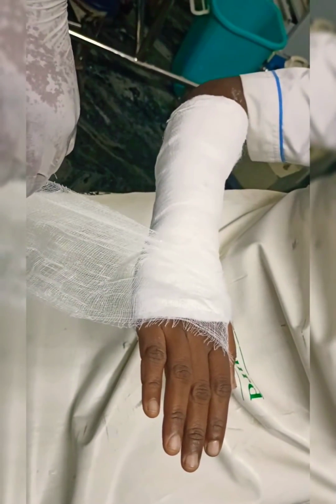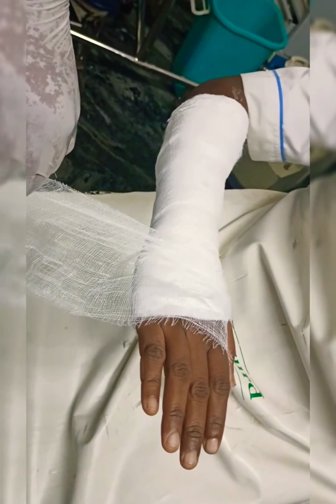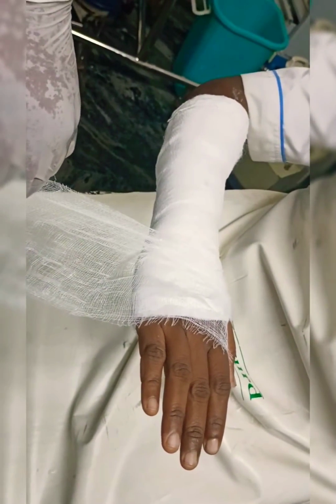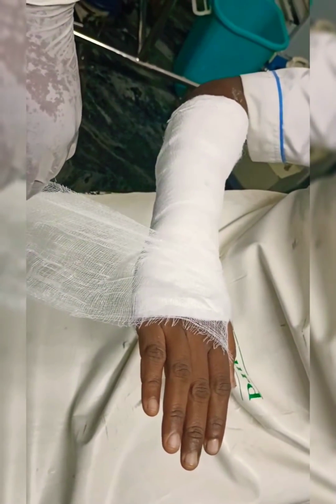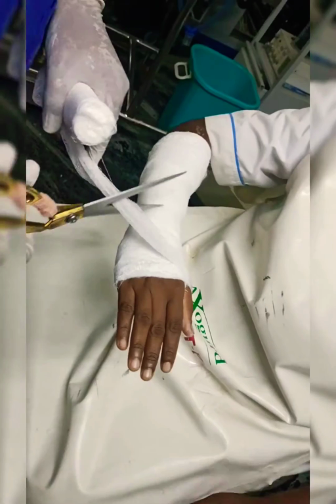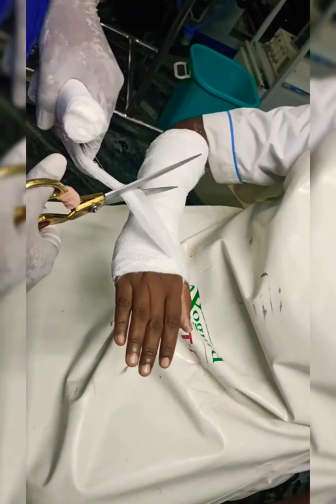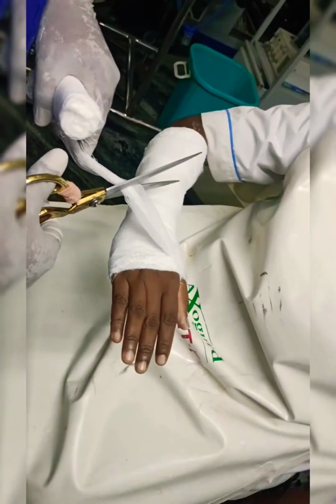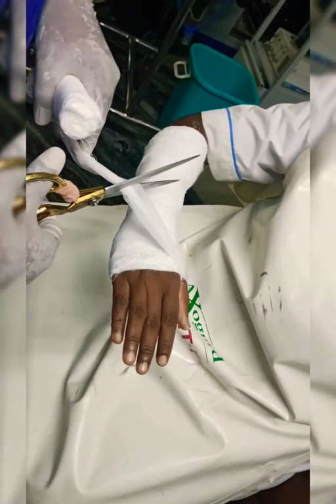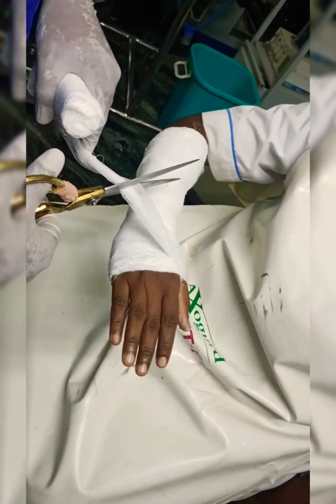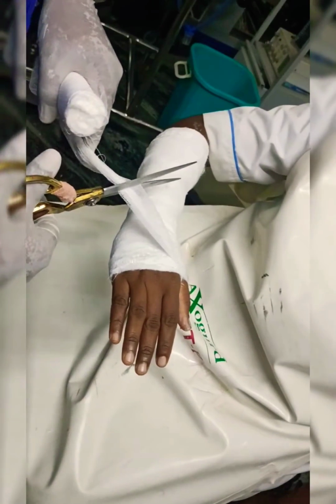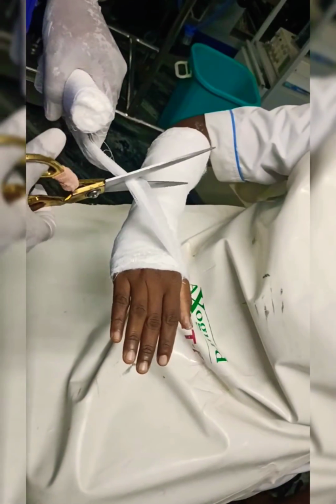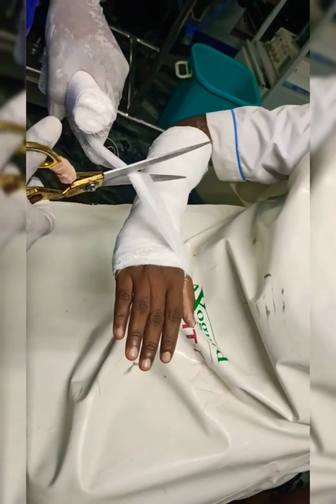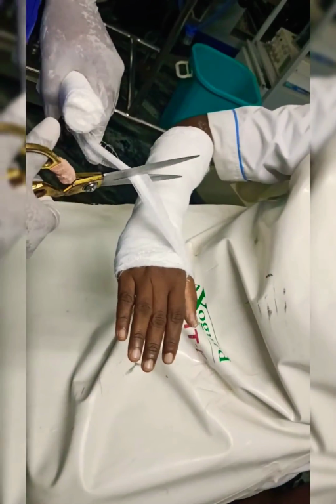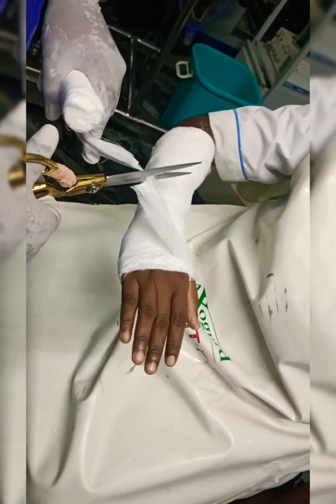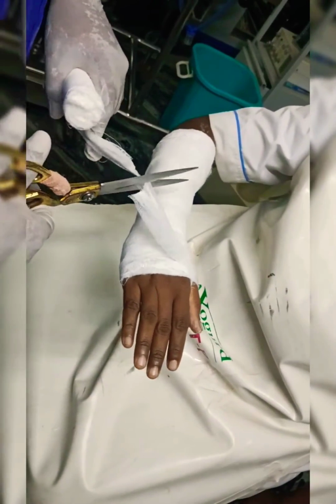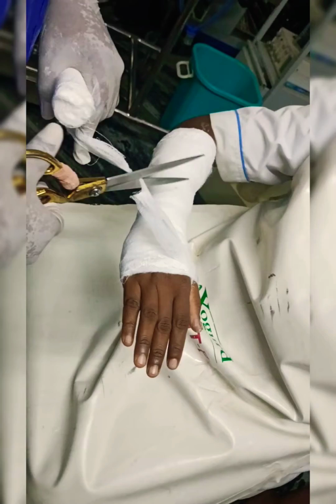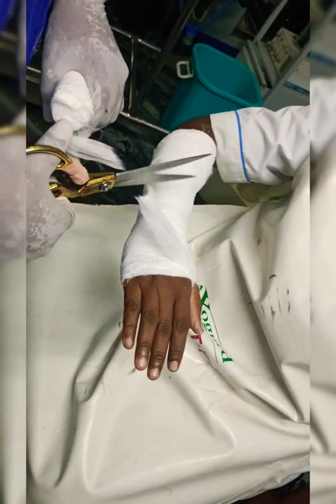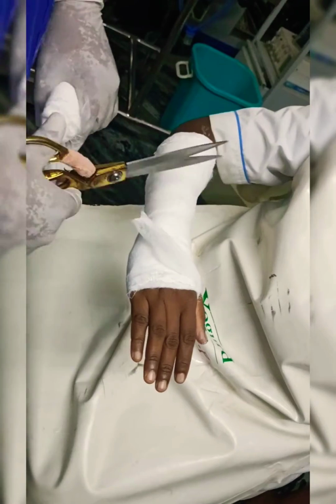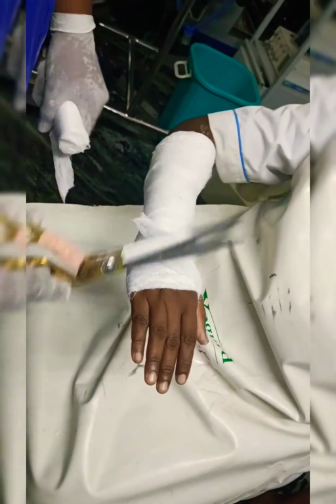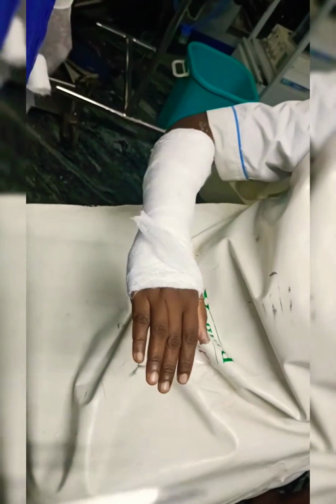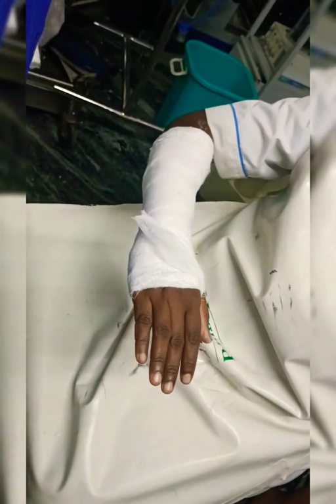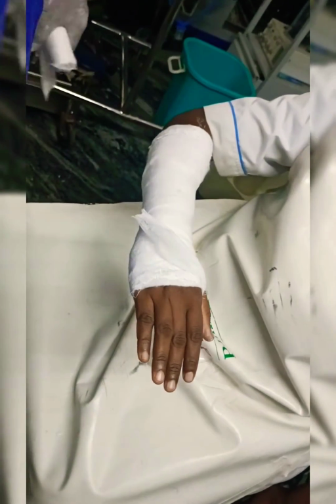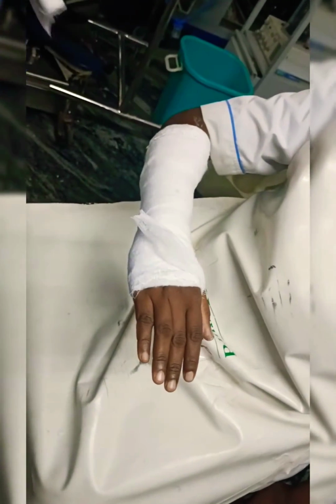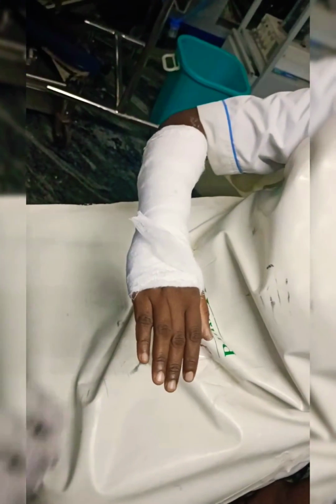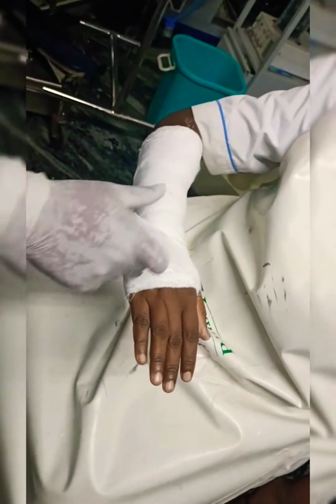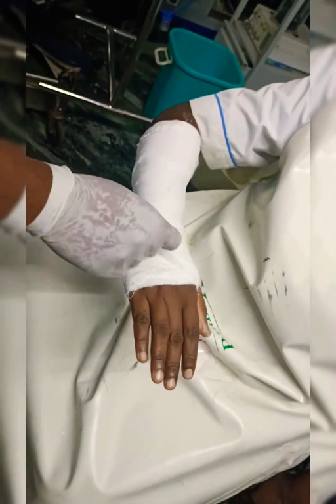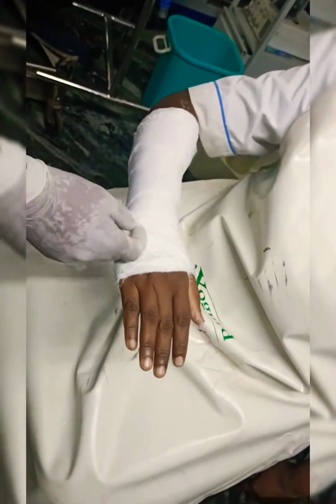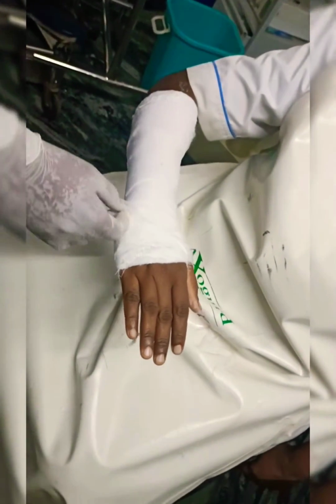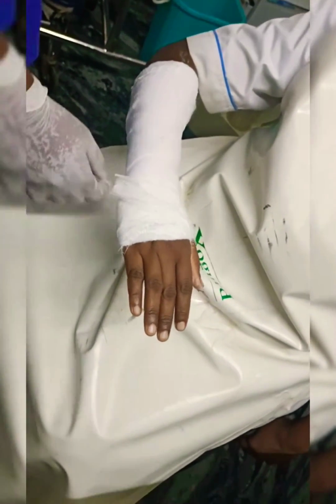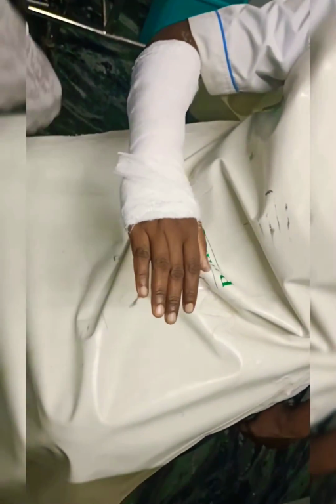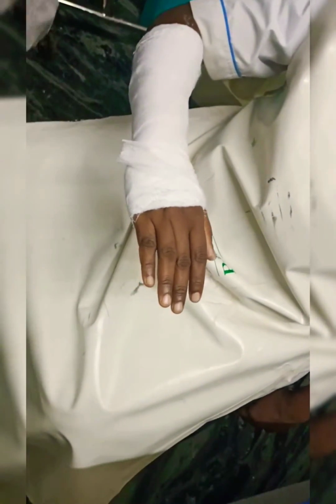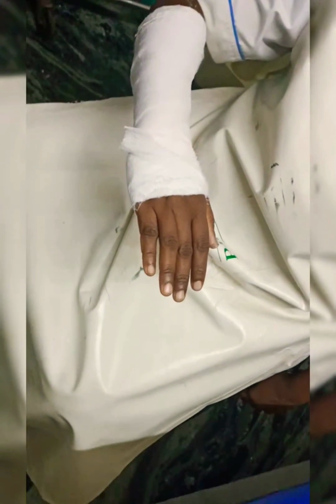After completing, the forearm should be held with the elbow in a 90-degree flexed posture.